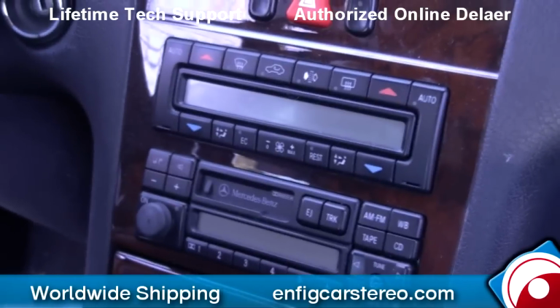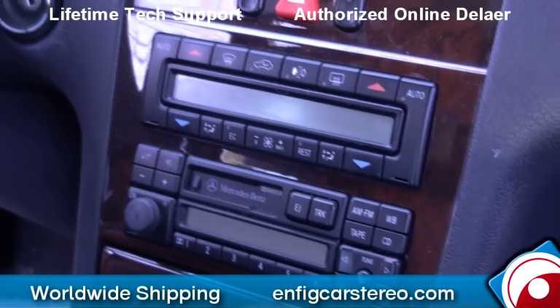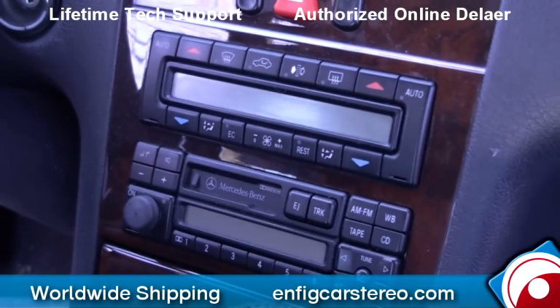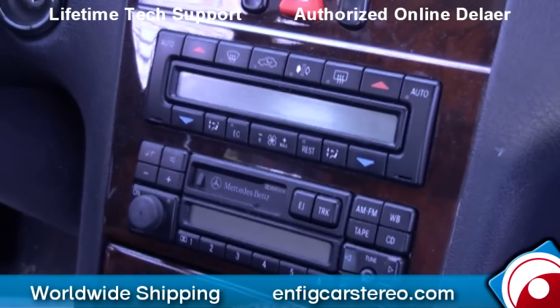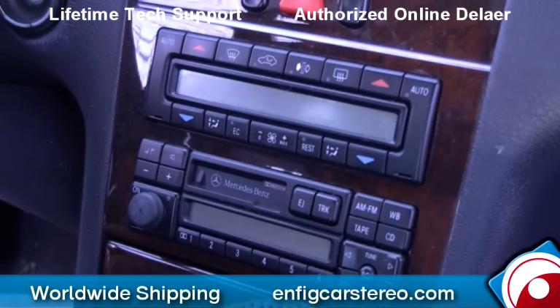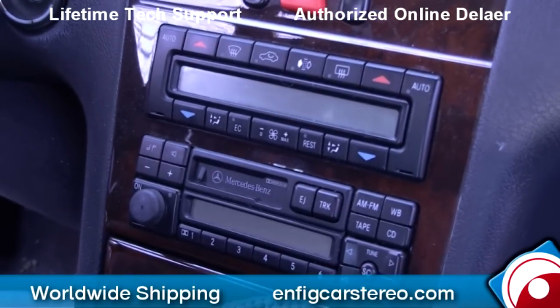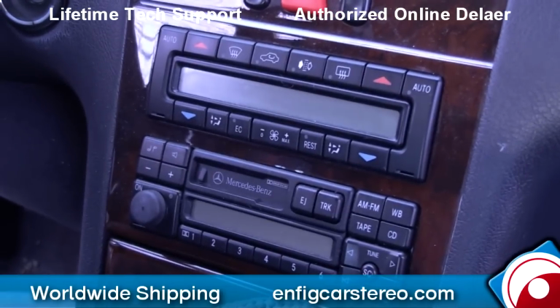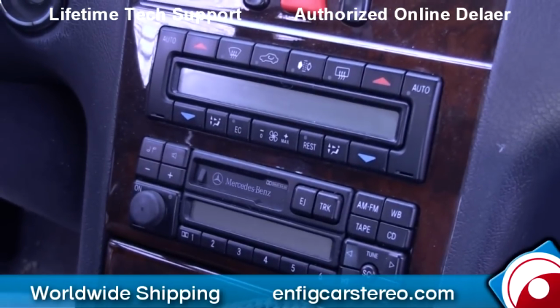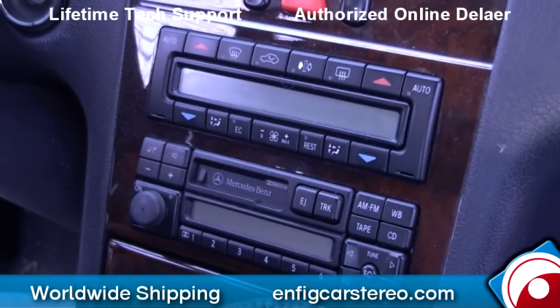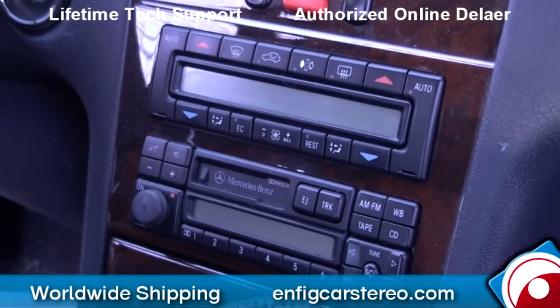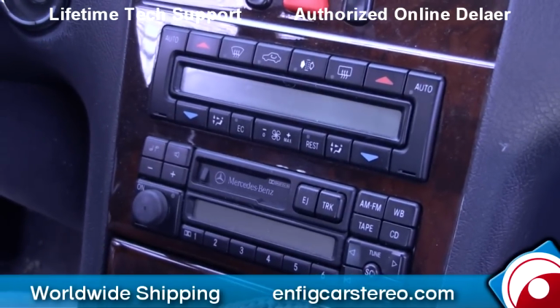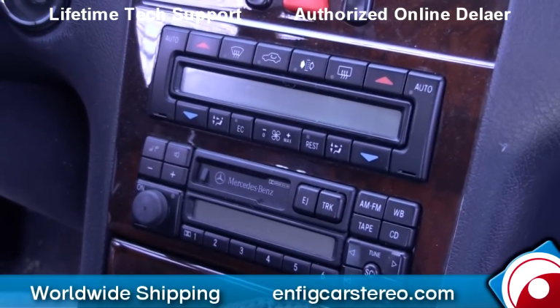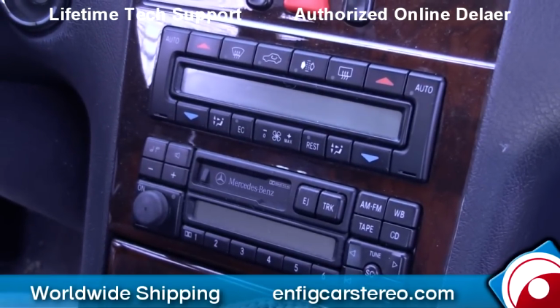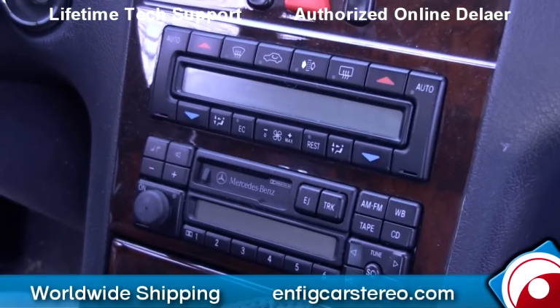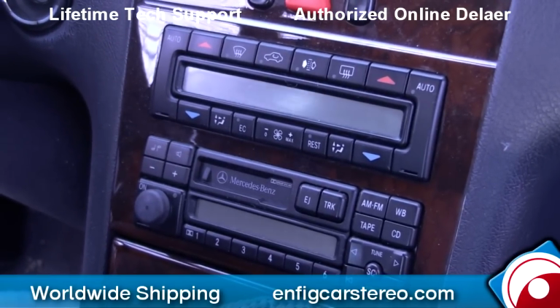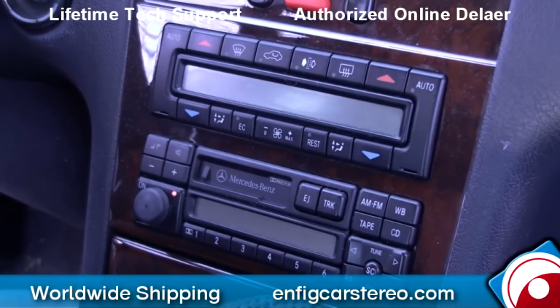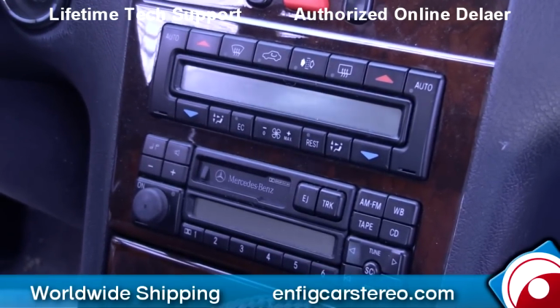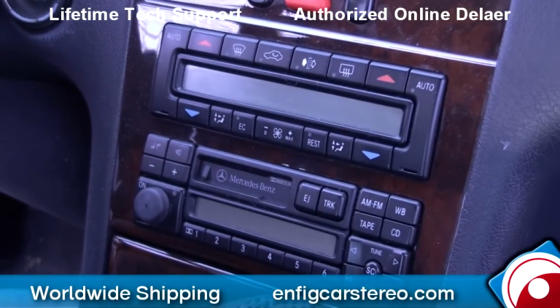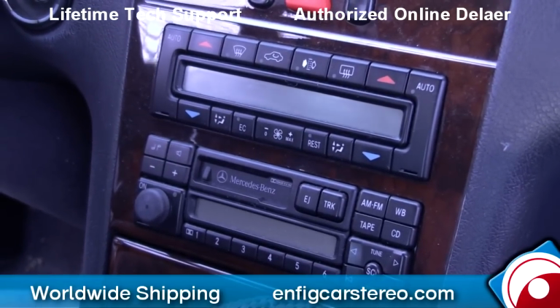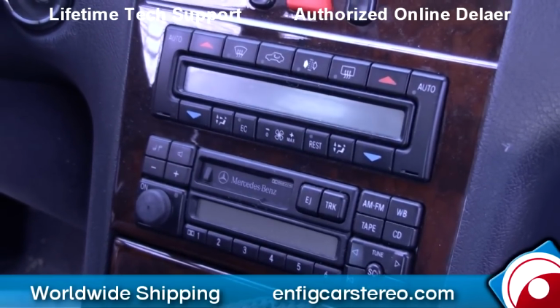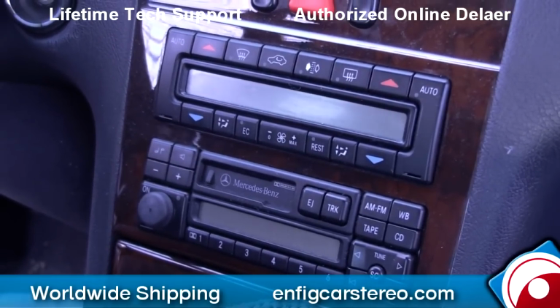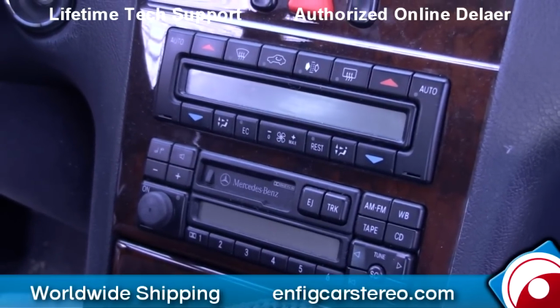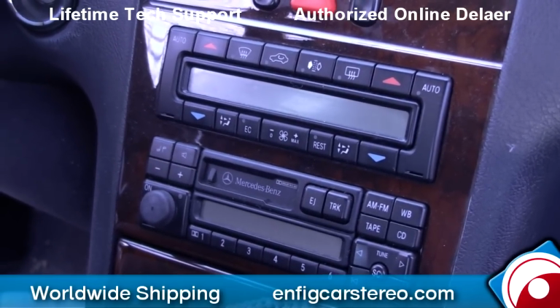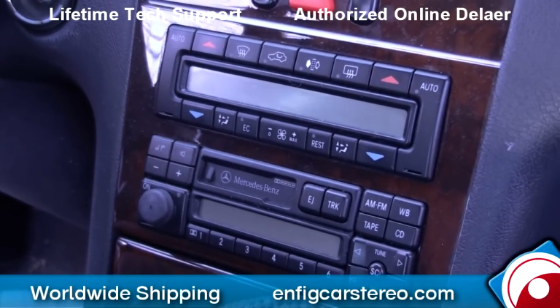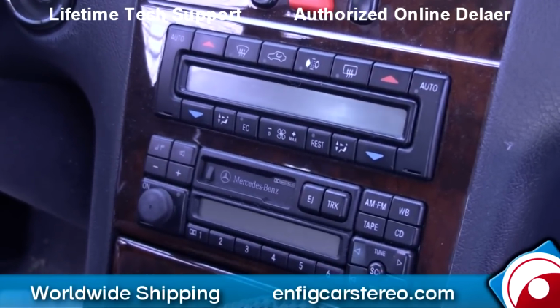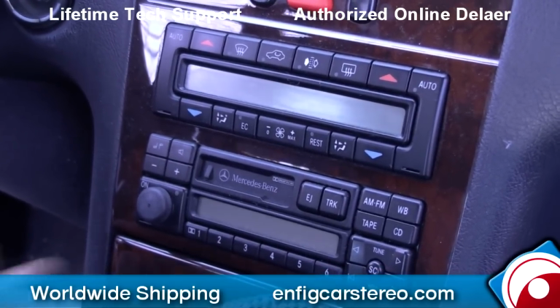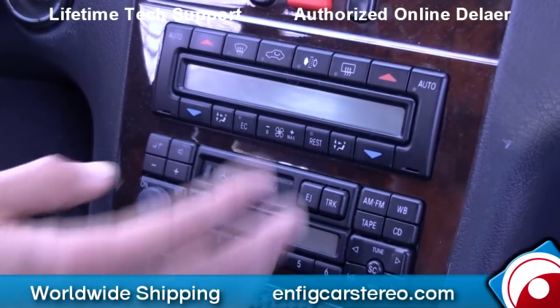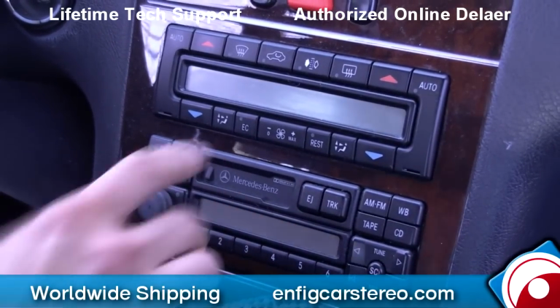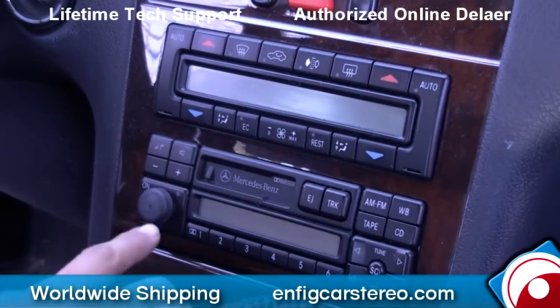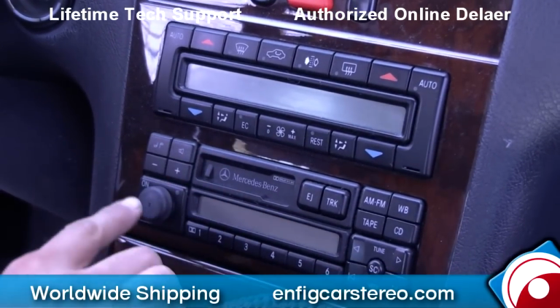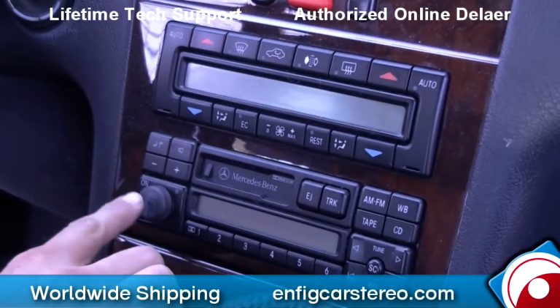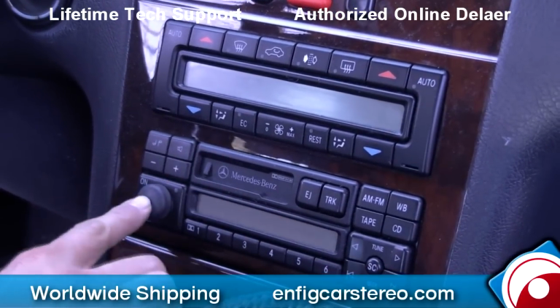Hey, today we're in a 1997 Mercedes E-Class with the standard Mercedes radio.